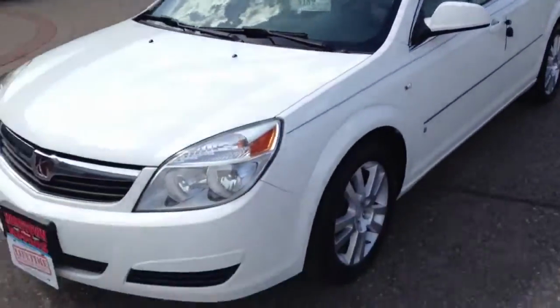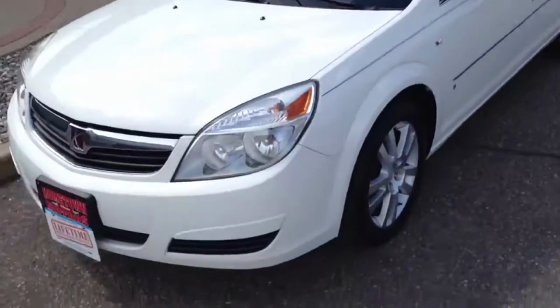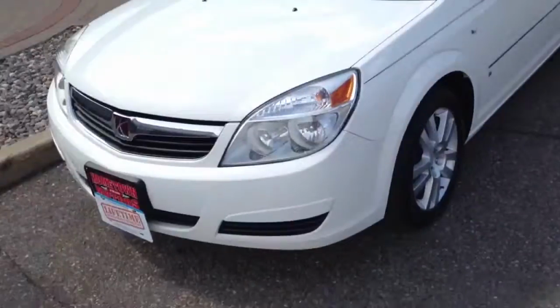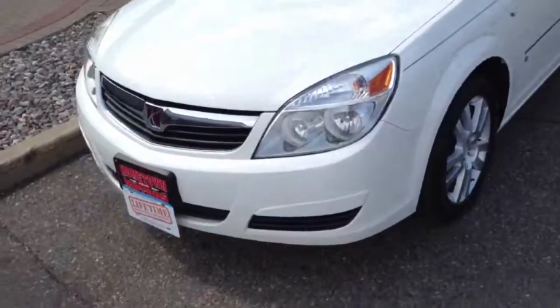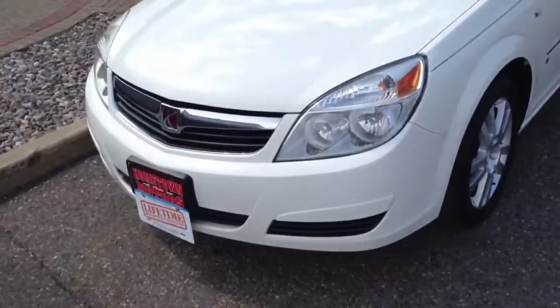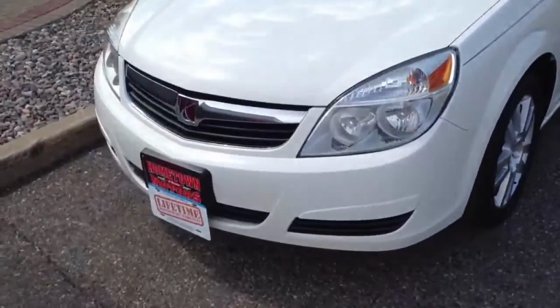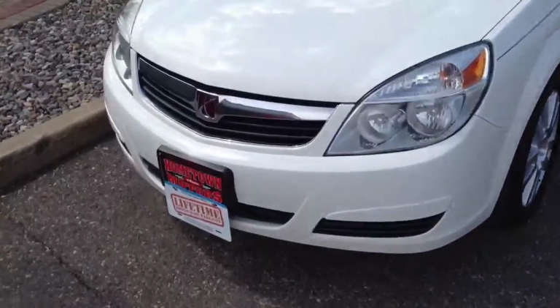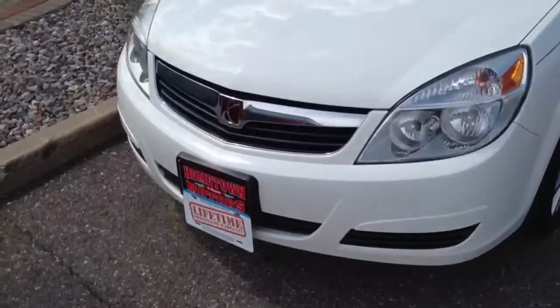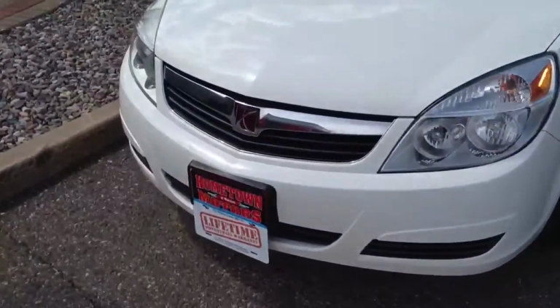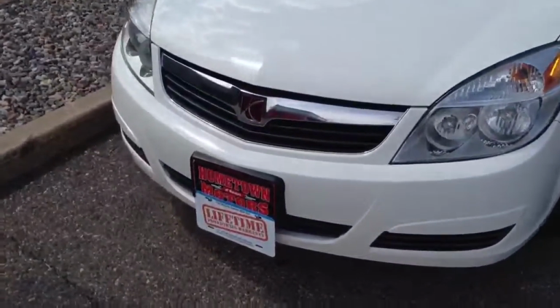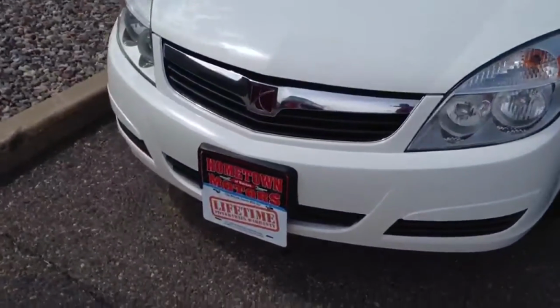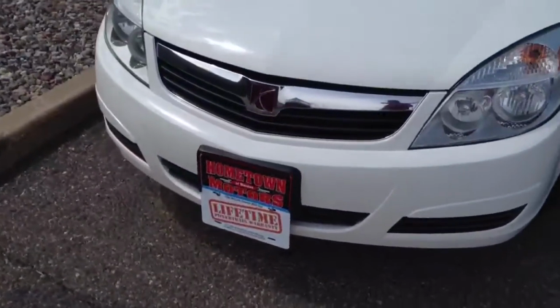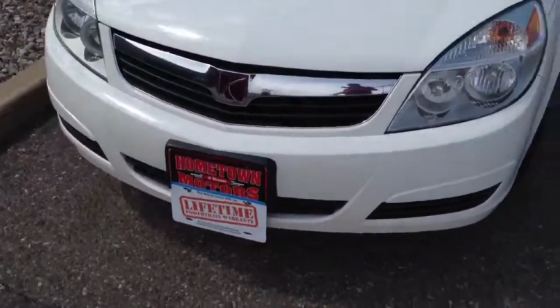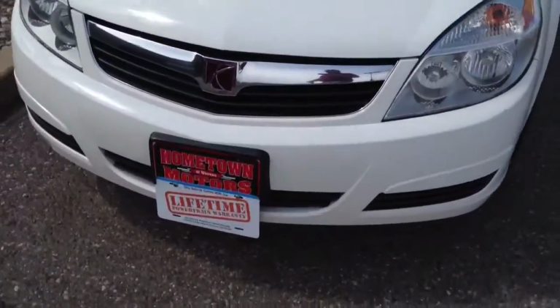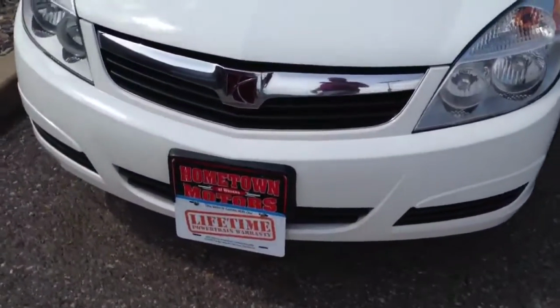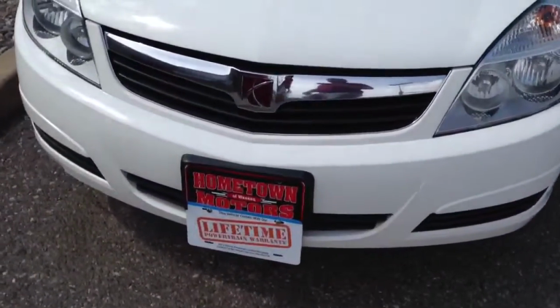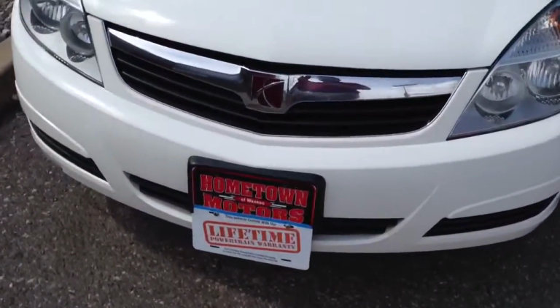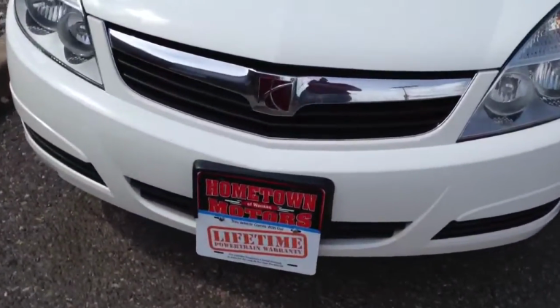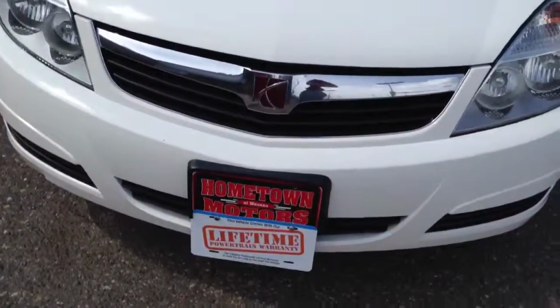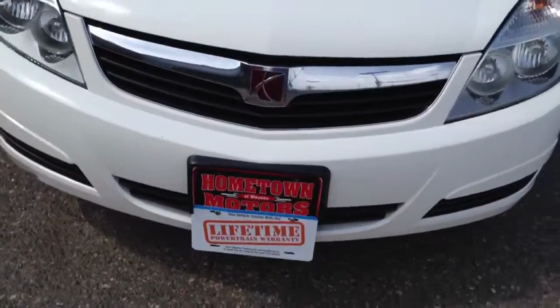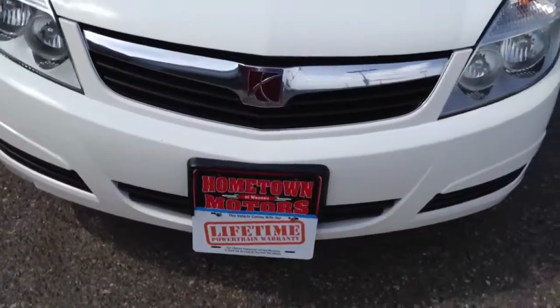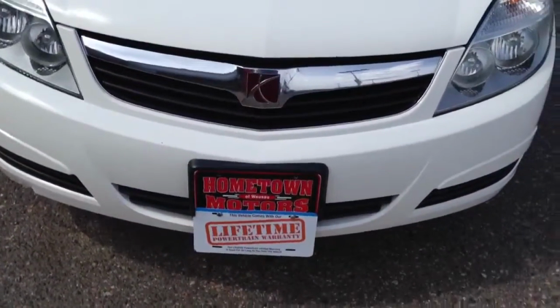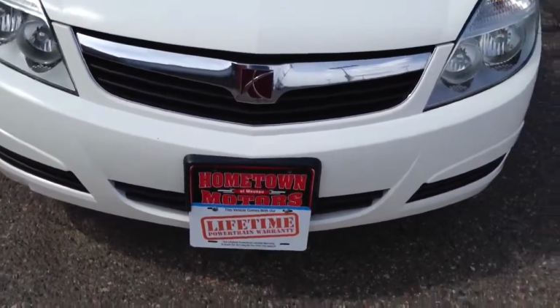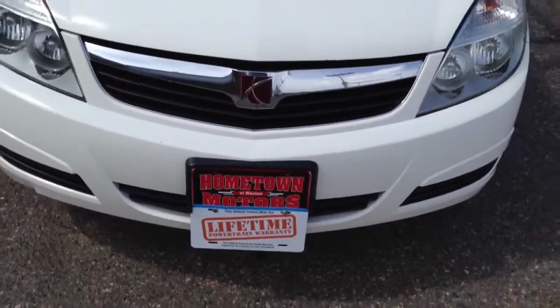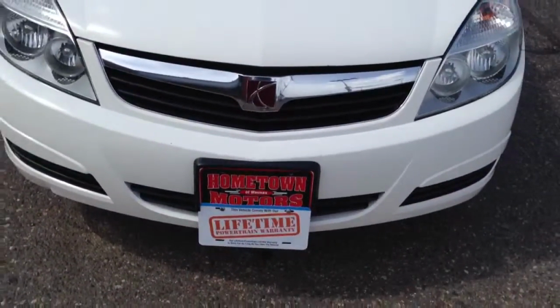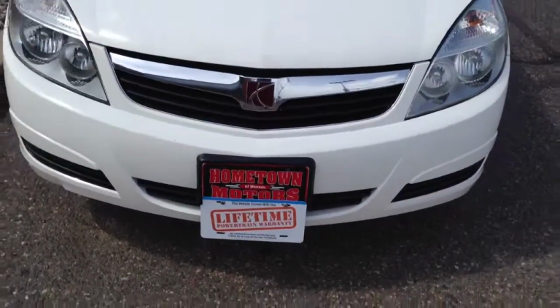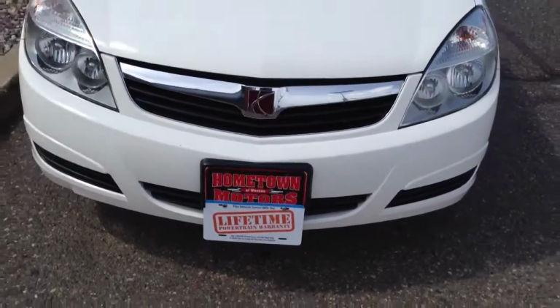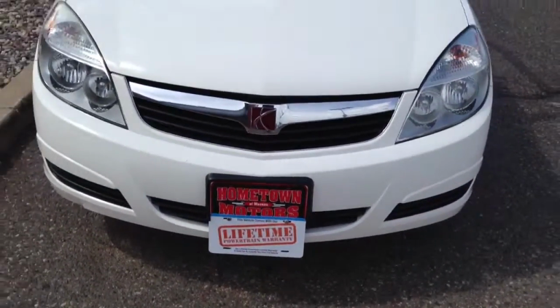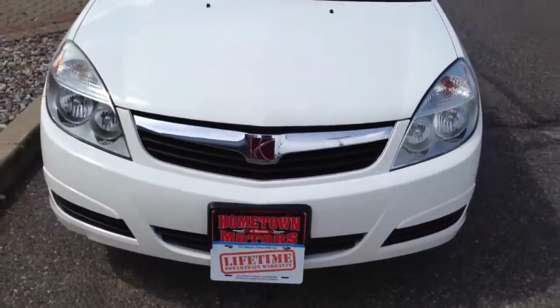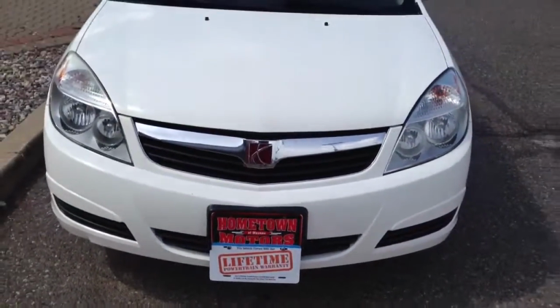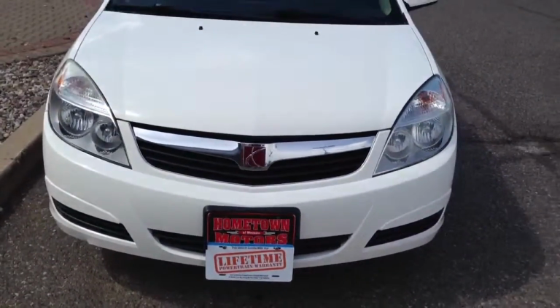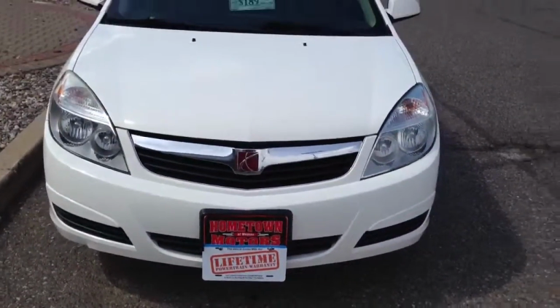This vehicle does include our lifetime powertrain warranty. Thanks for watching.